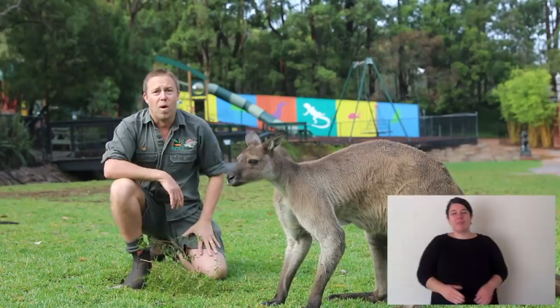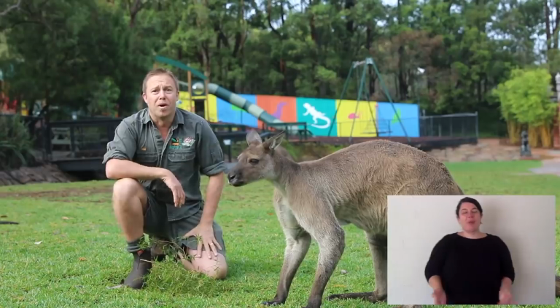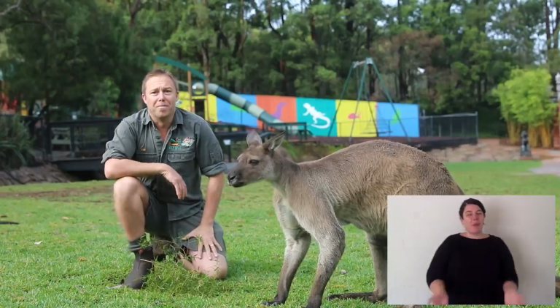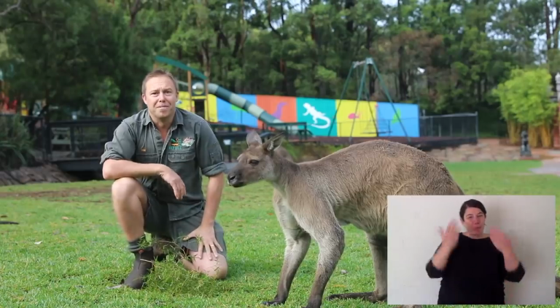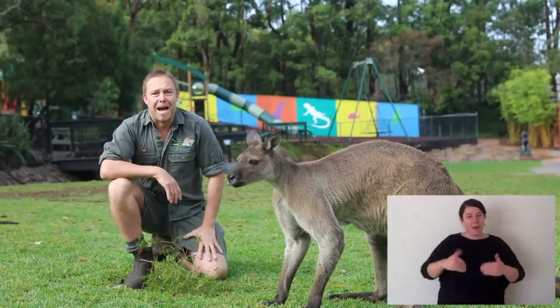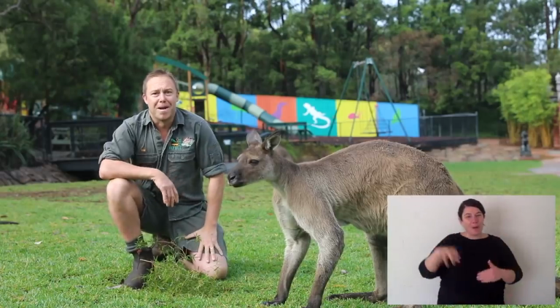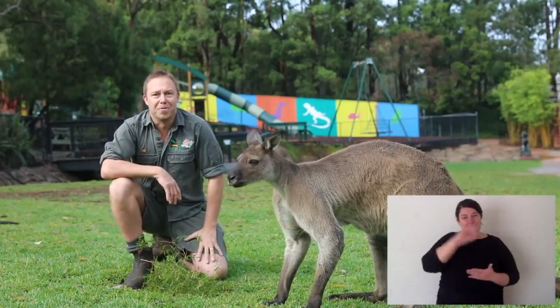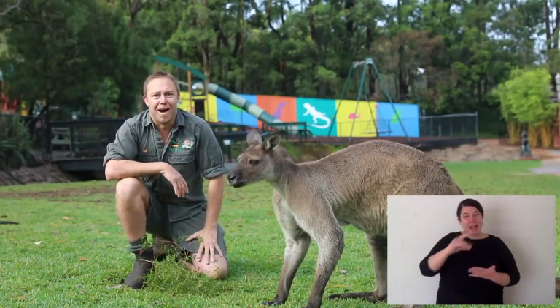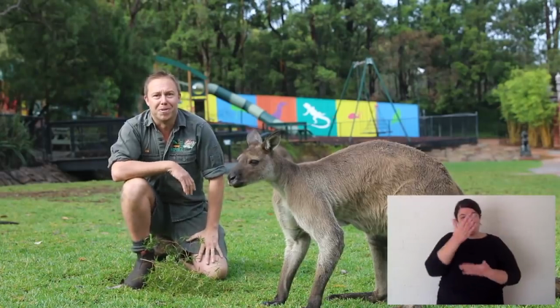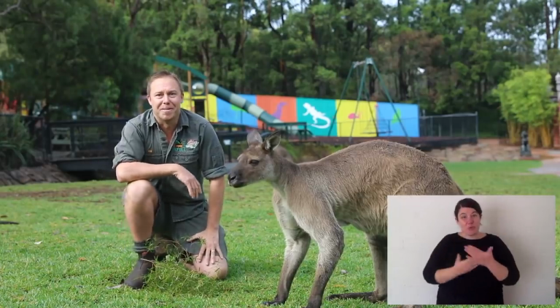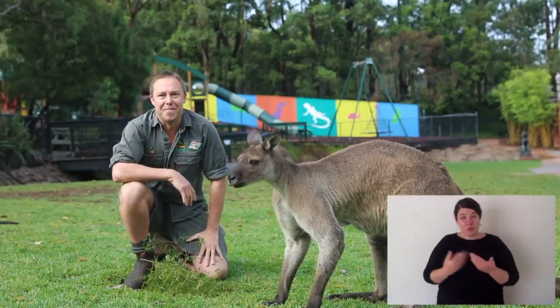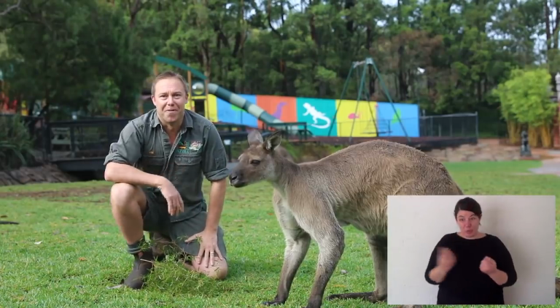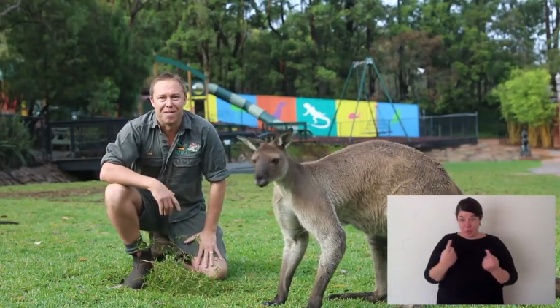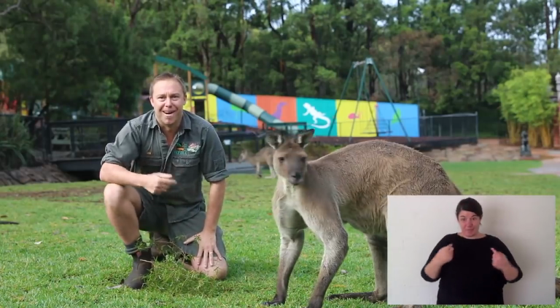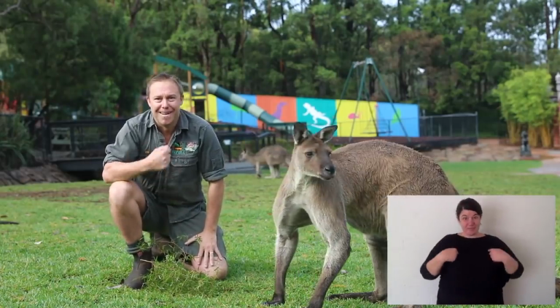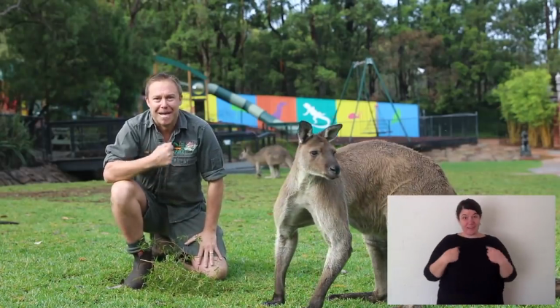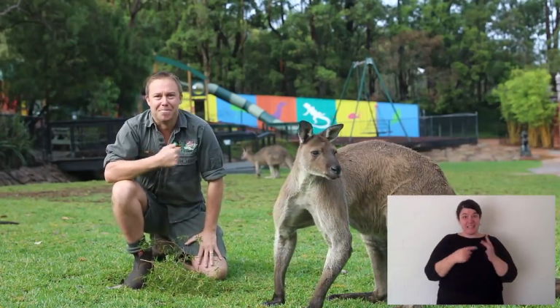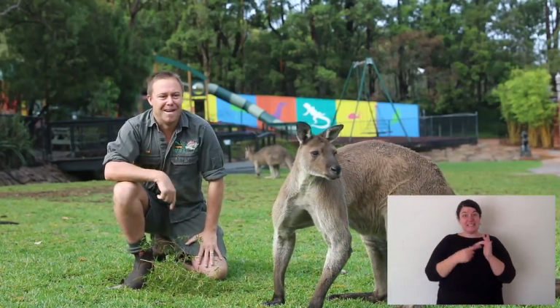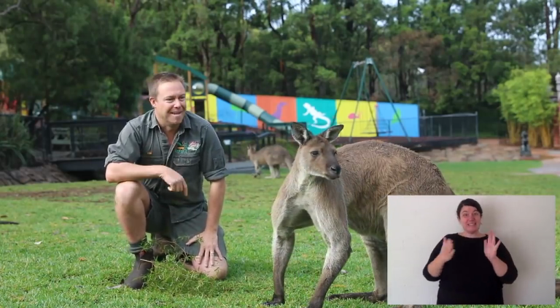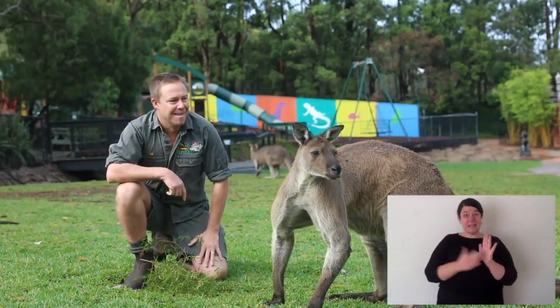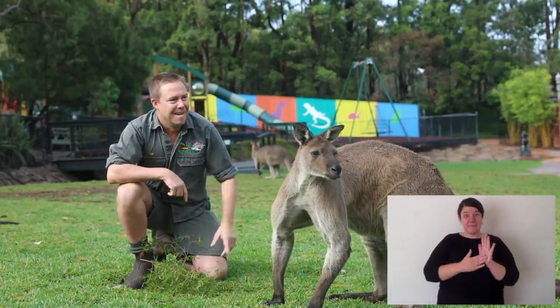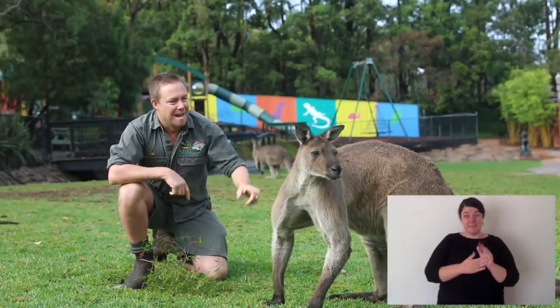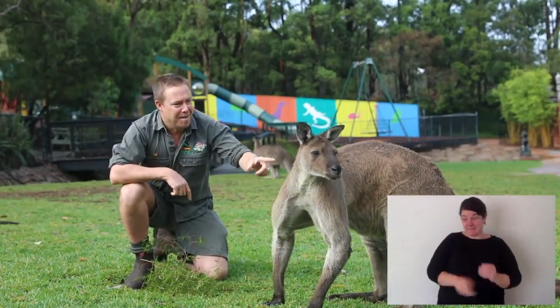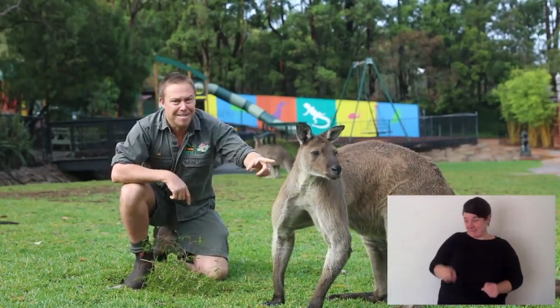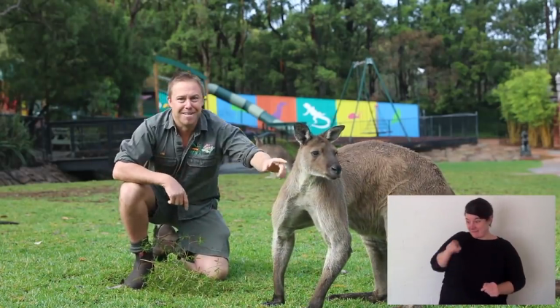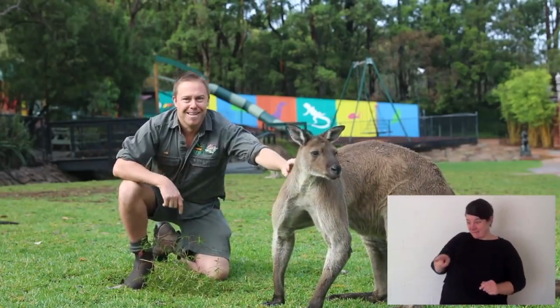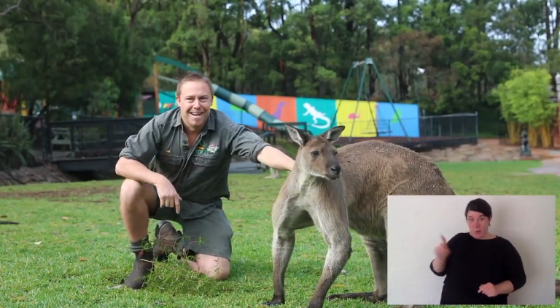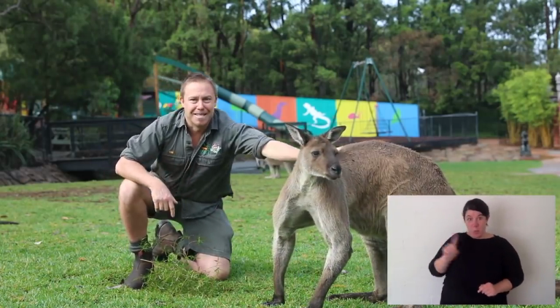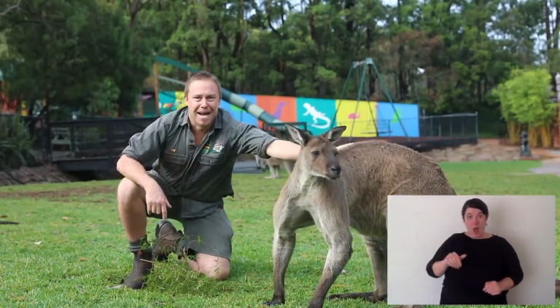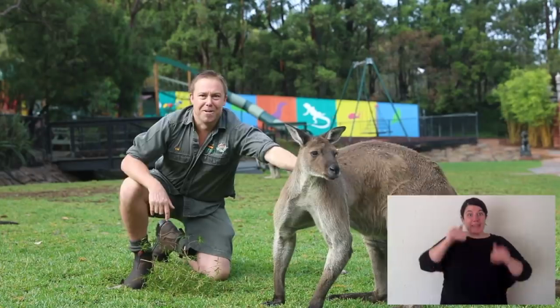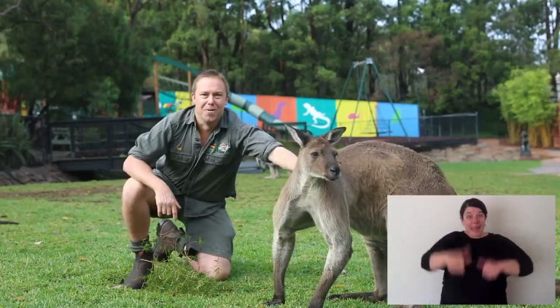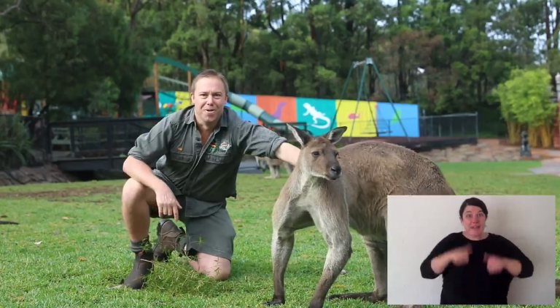Welcome to Animal Tales with Tim Faulkner. That's me, and this is a kangaroo.